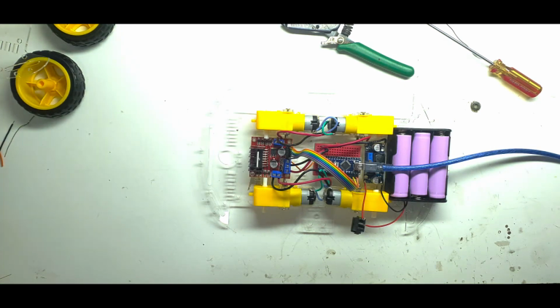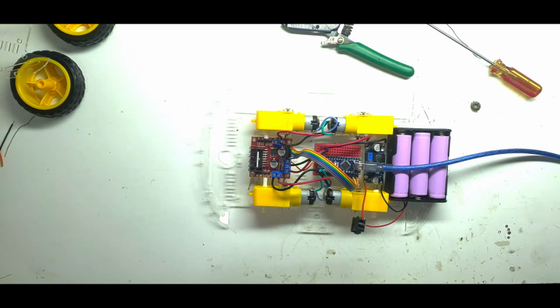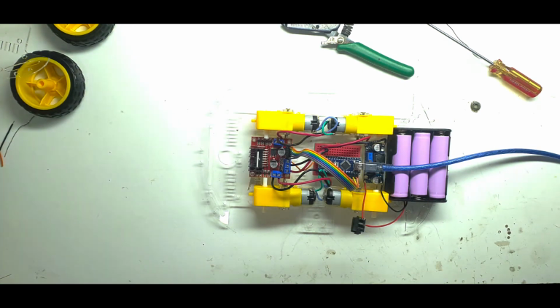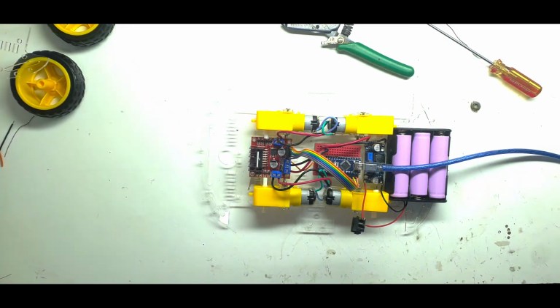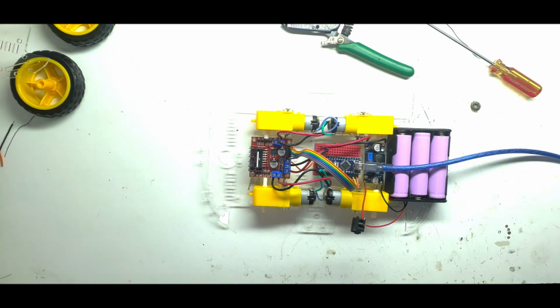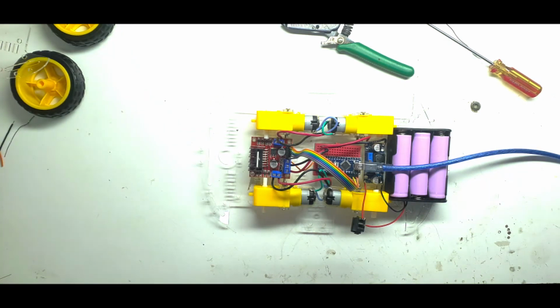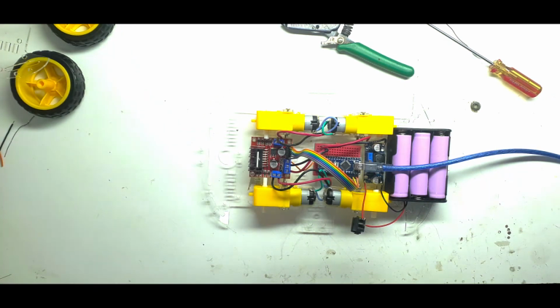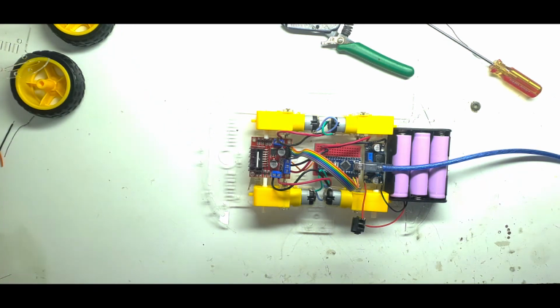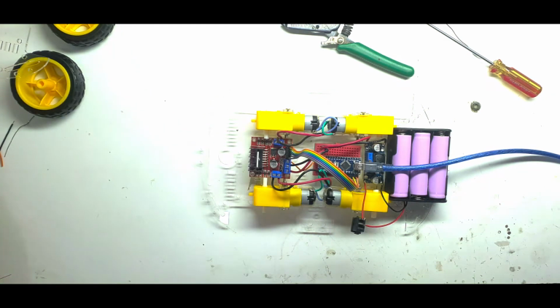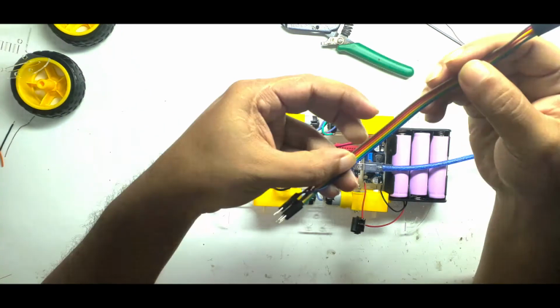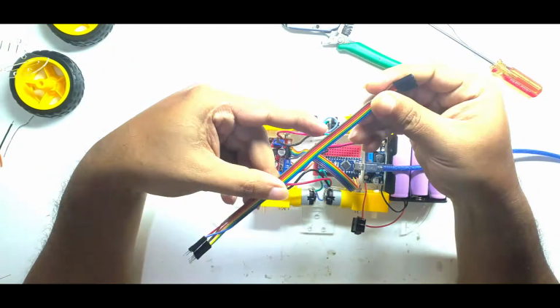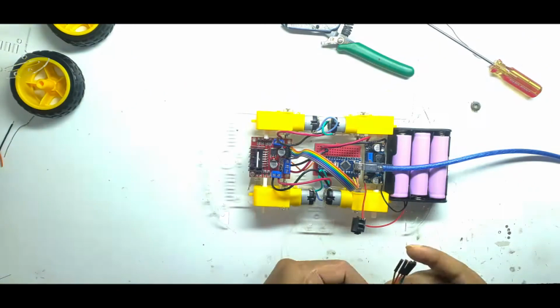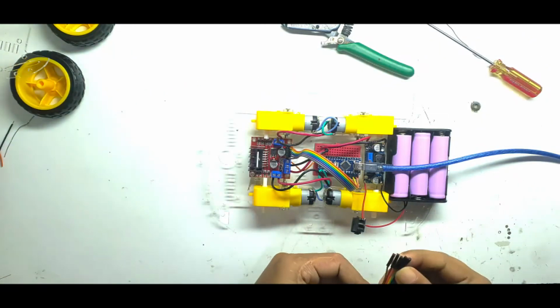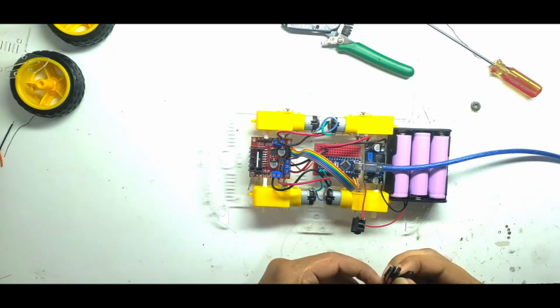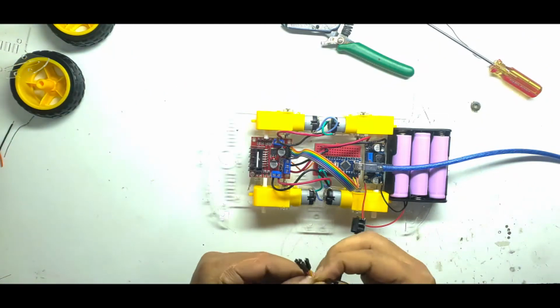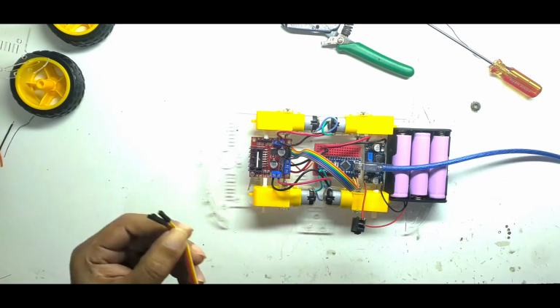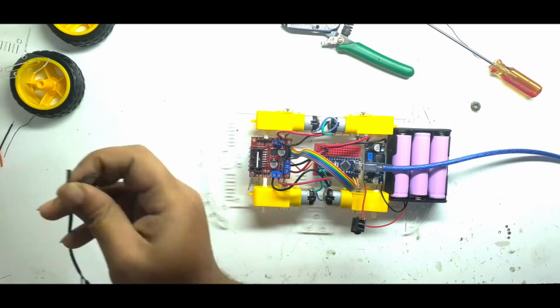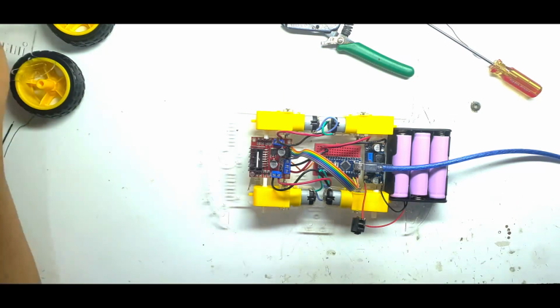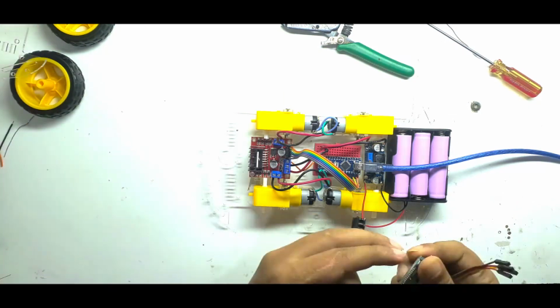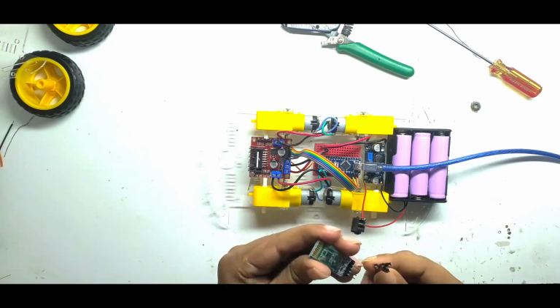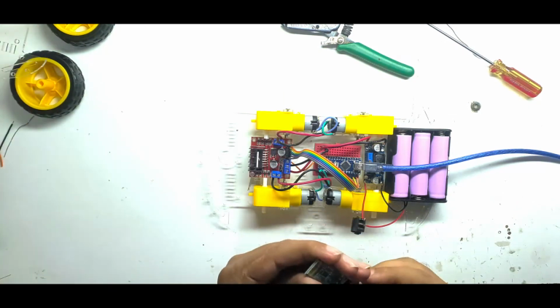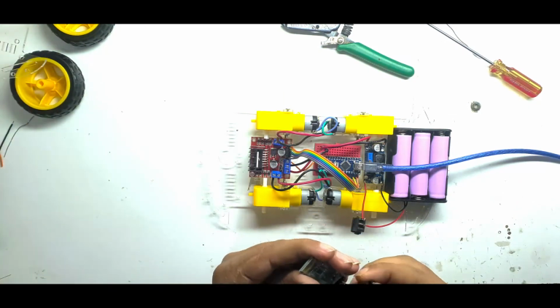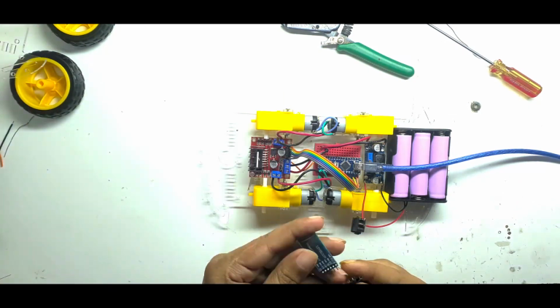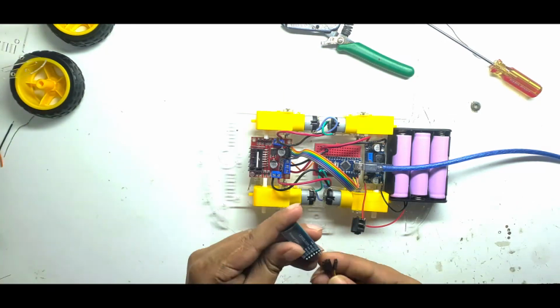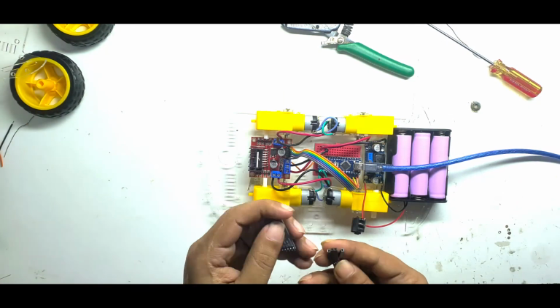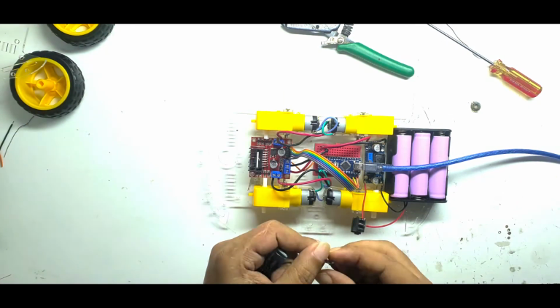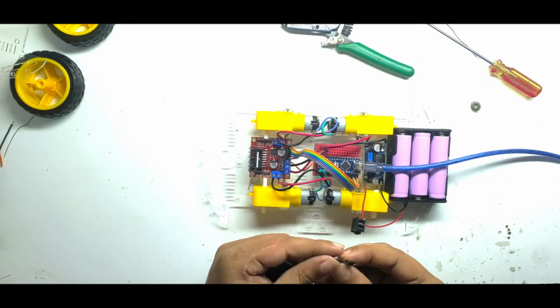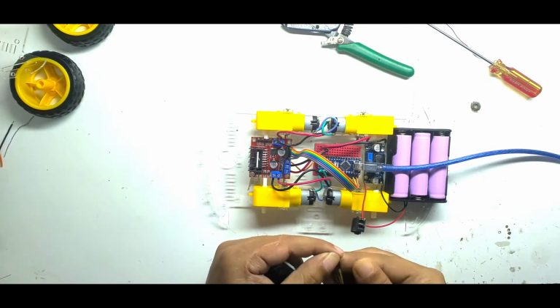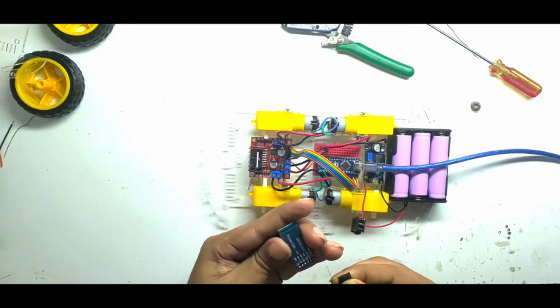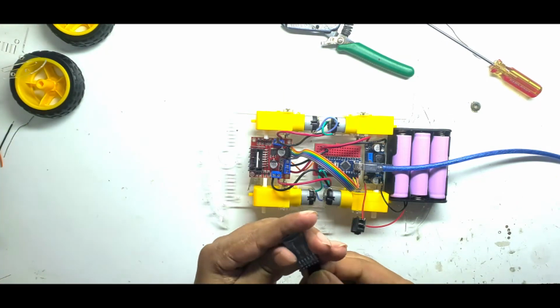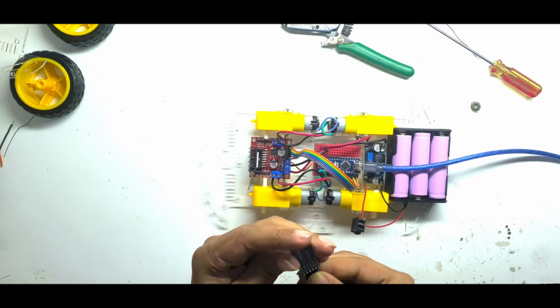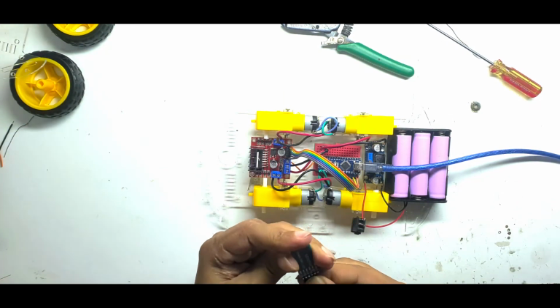I'll connect the Bluetooth module to the Arduino, and then assemble the rest of the components.